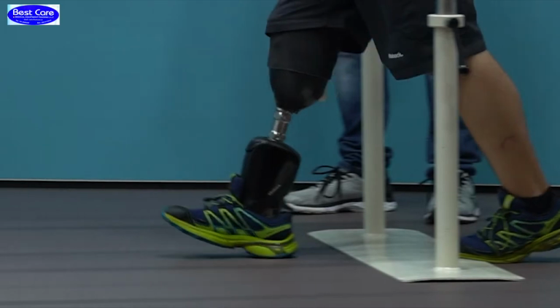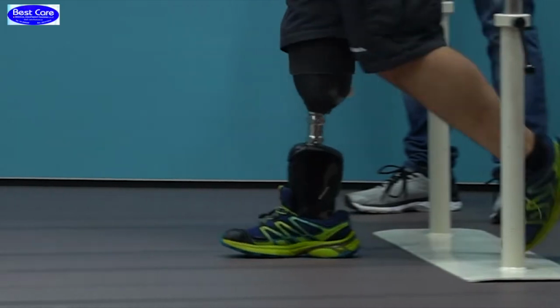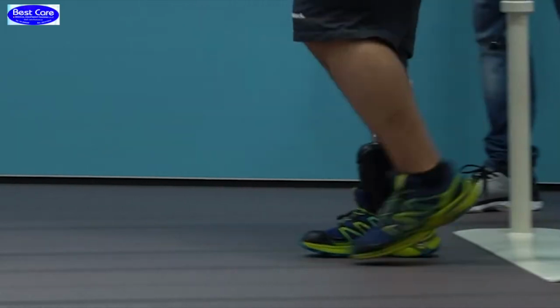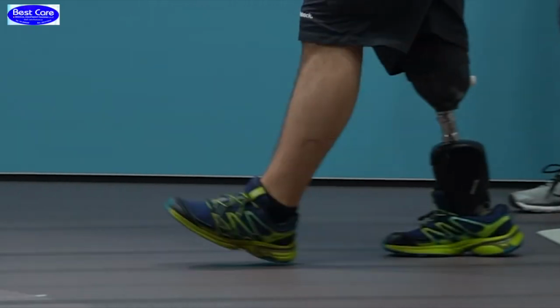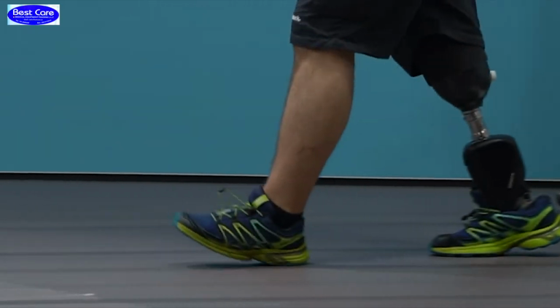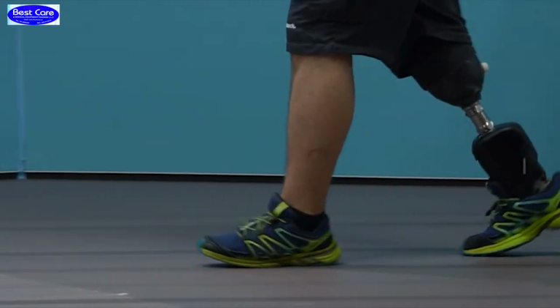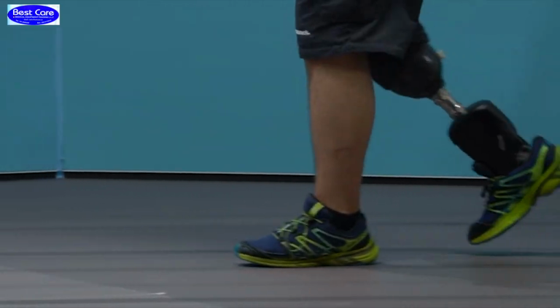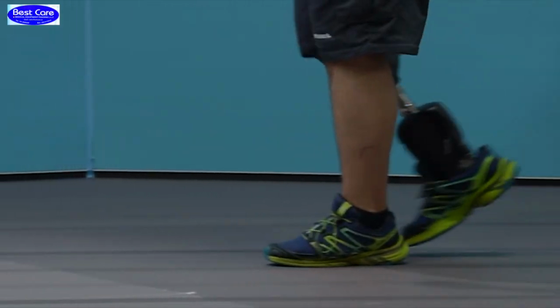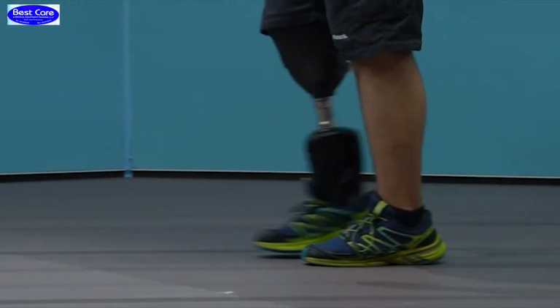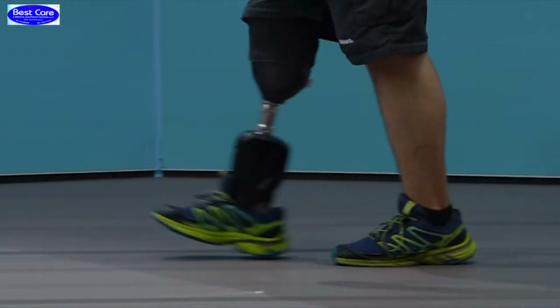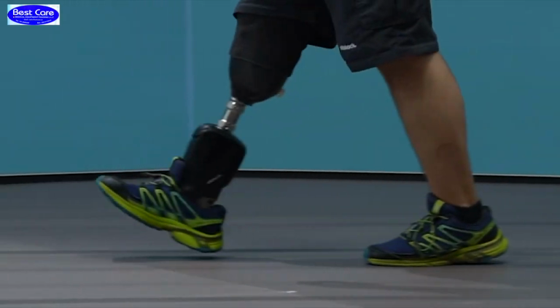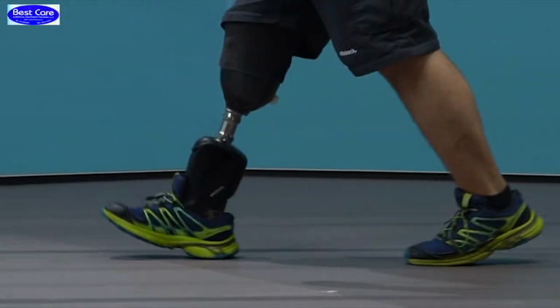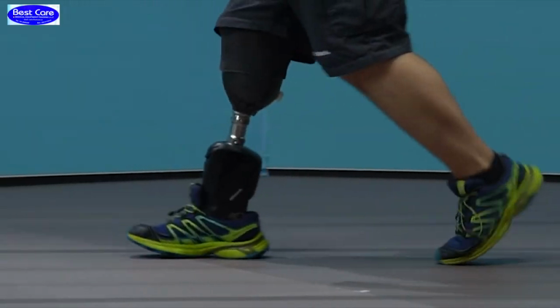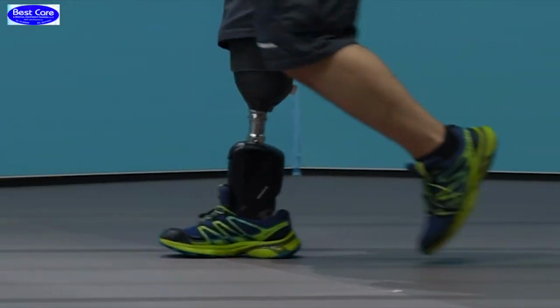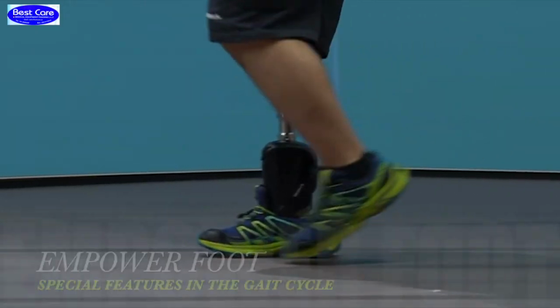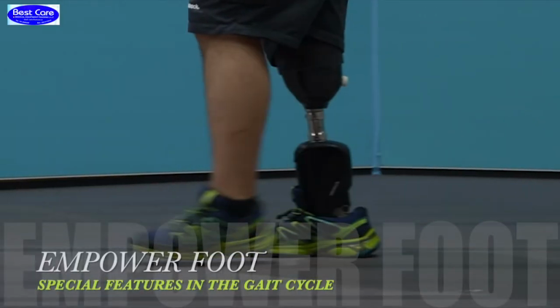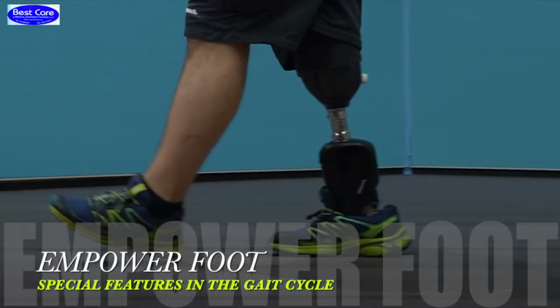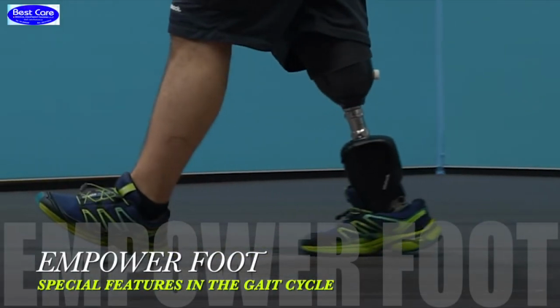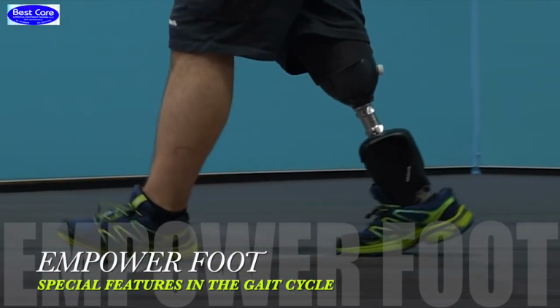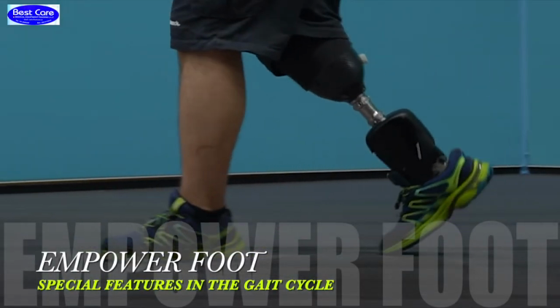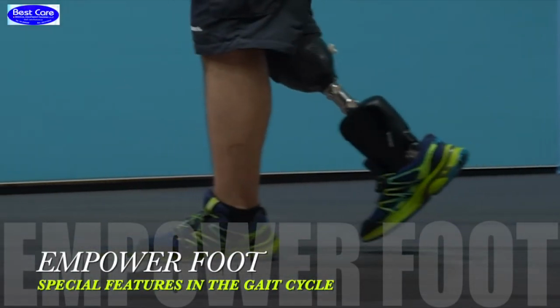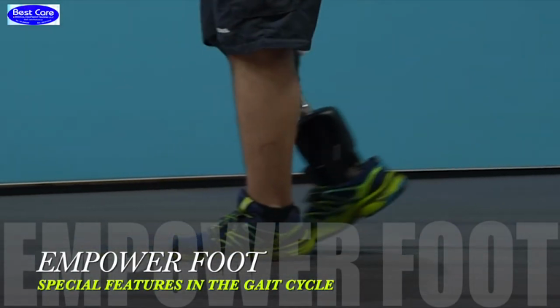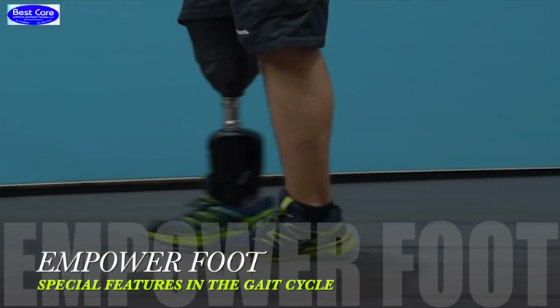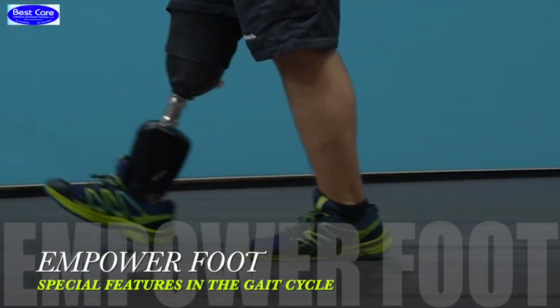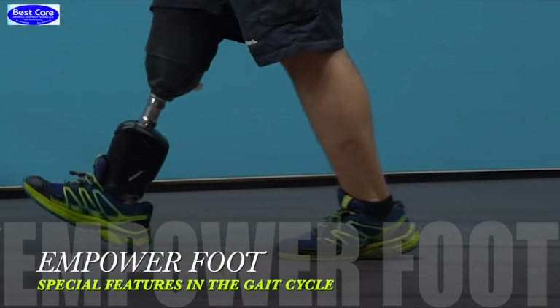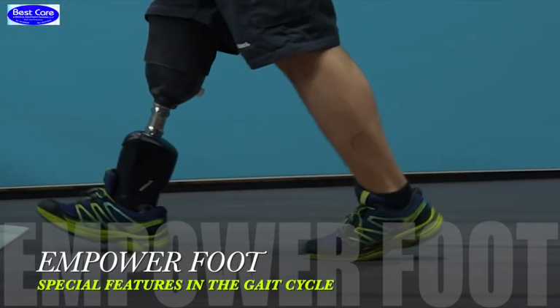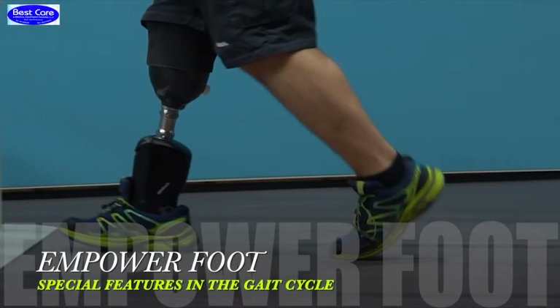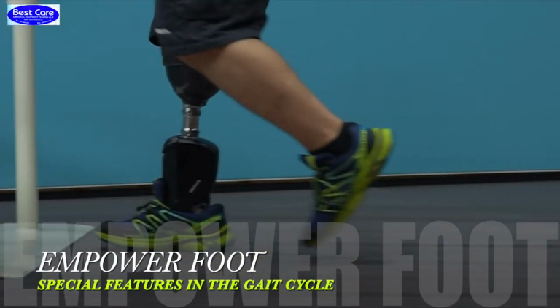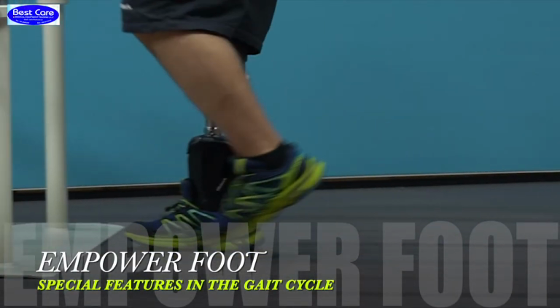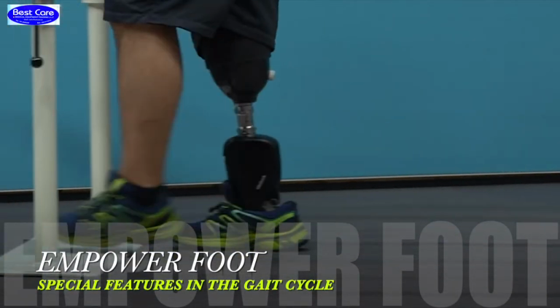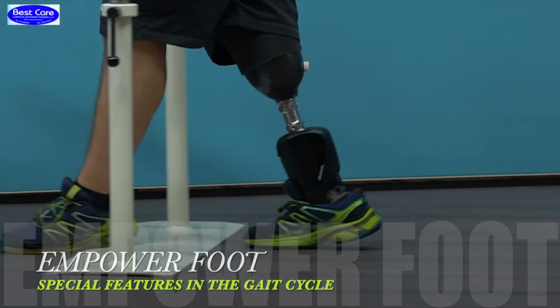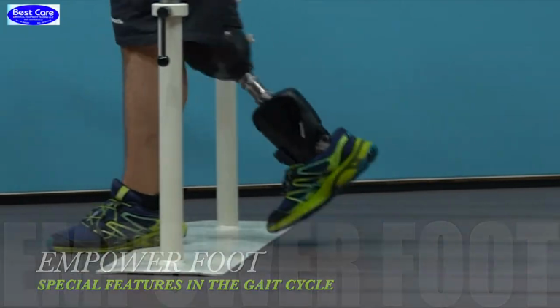Increase the resistance if you observe foot slap or if there is no knee flexion observed during the loading of the limb.